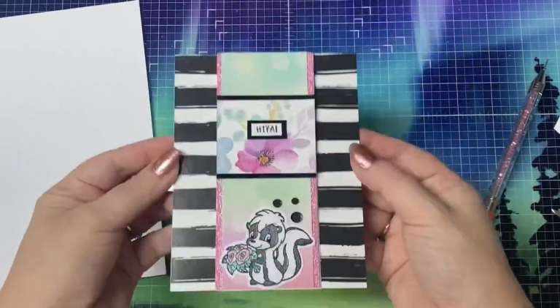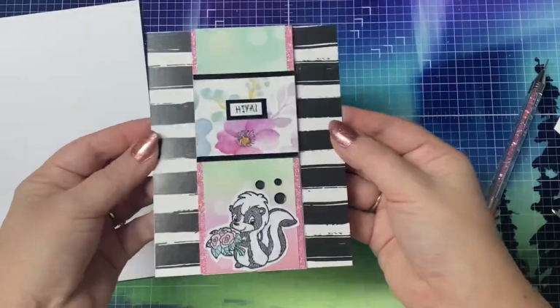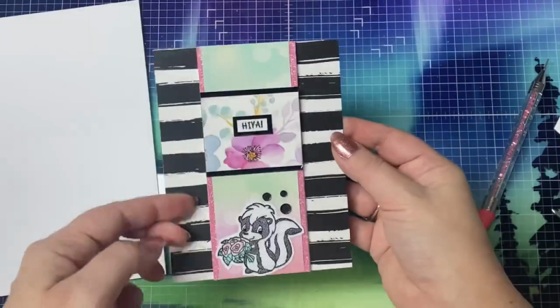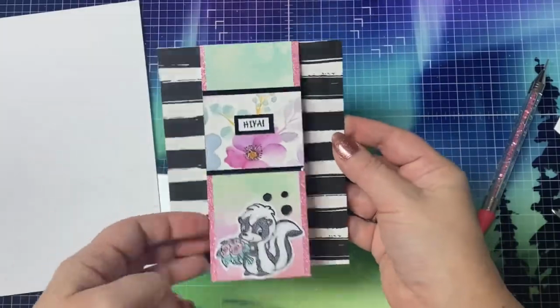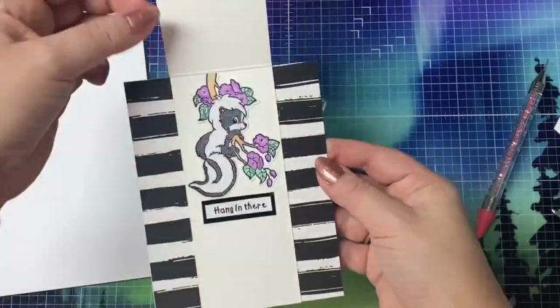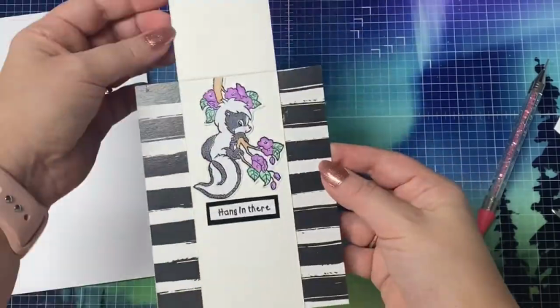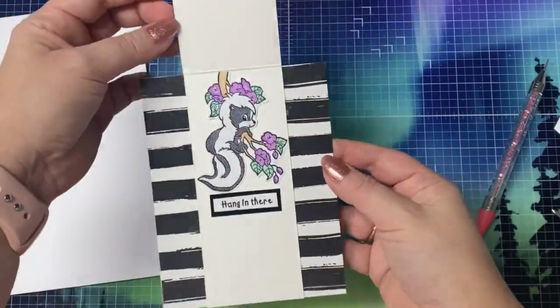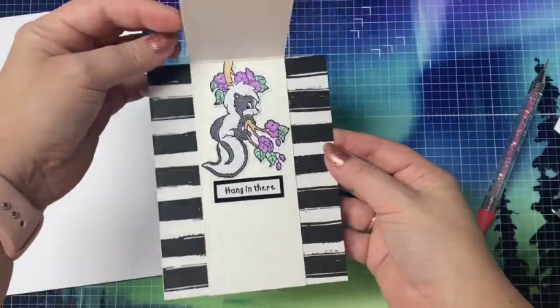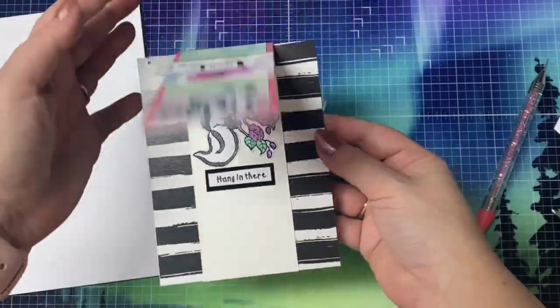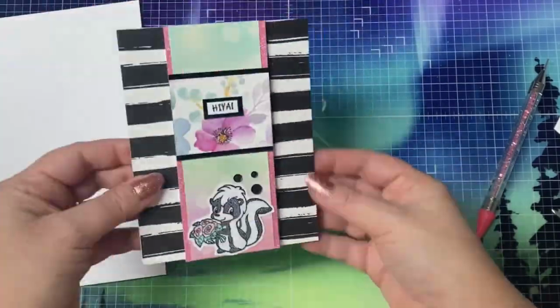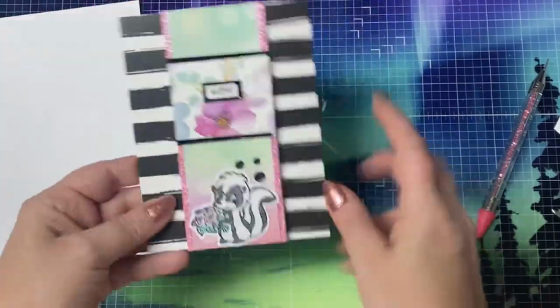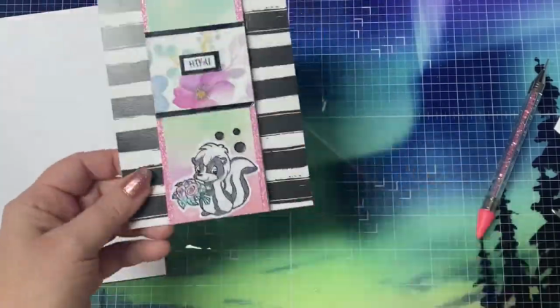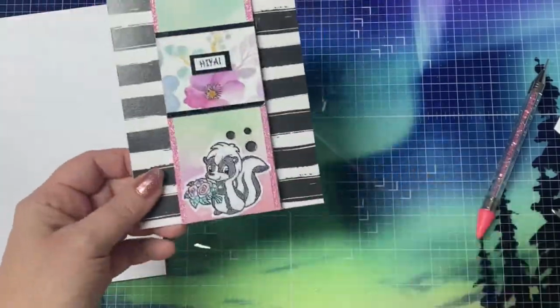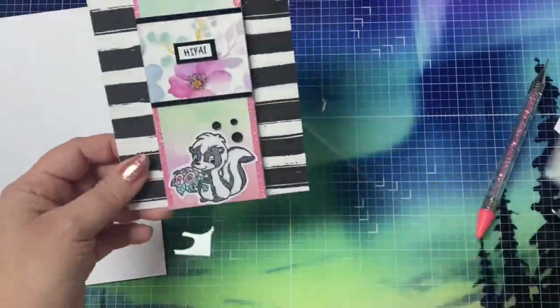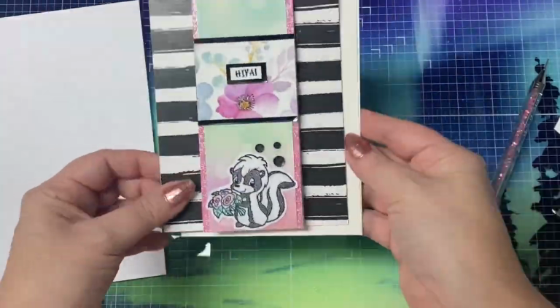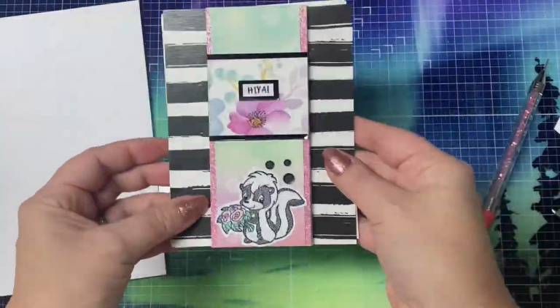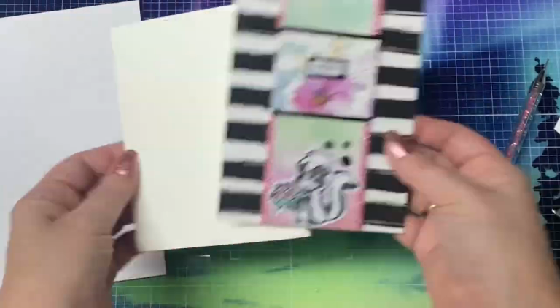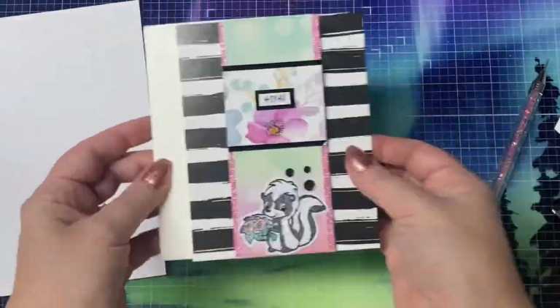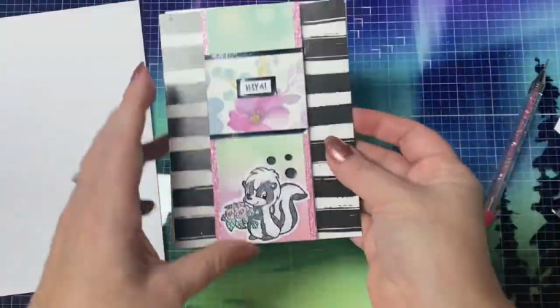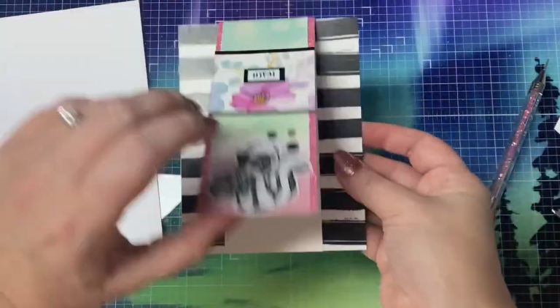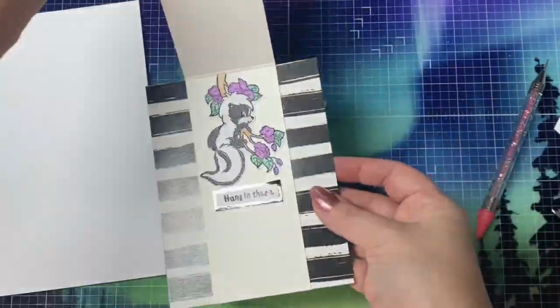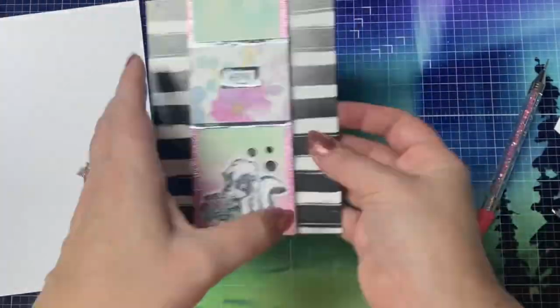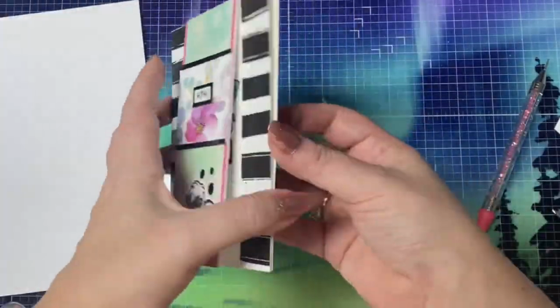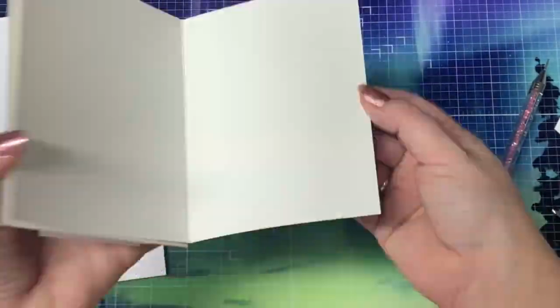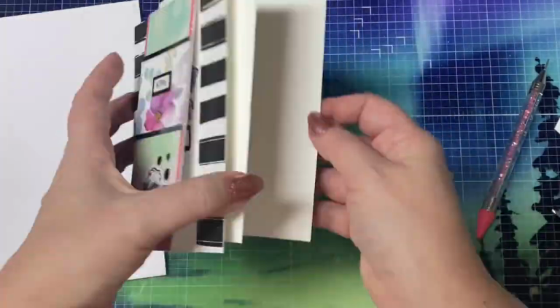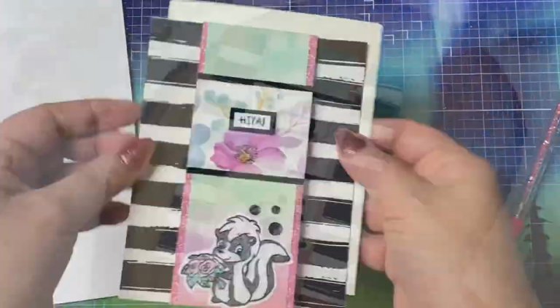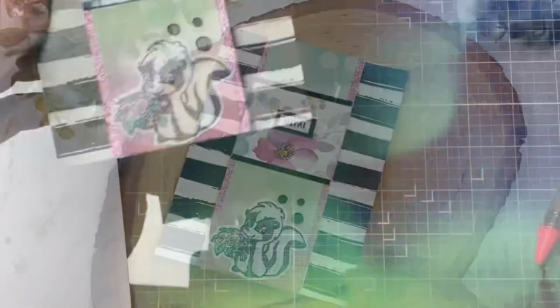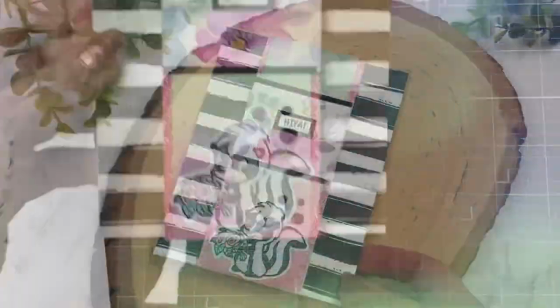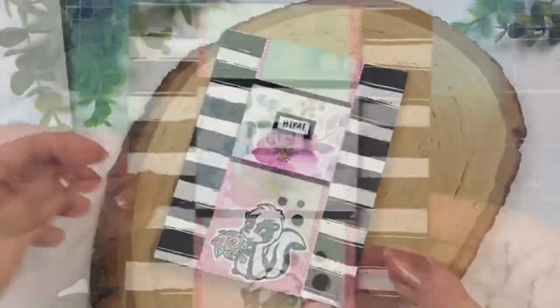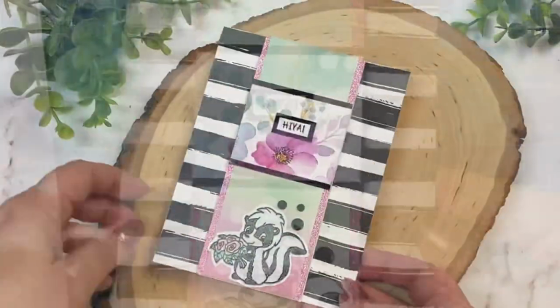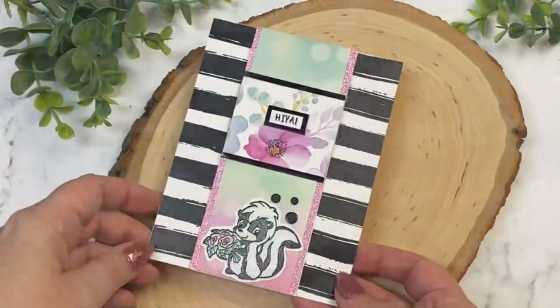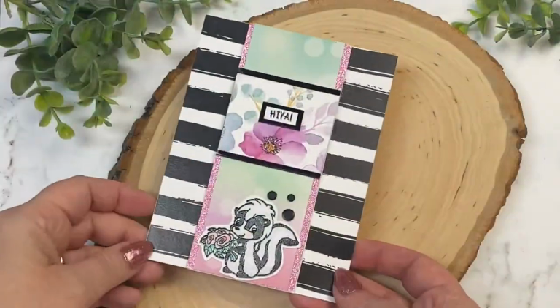And this is my finished card. I think it's super cute — let me know what you think in the comments below.